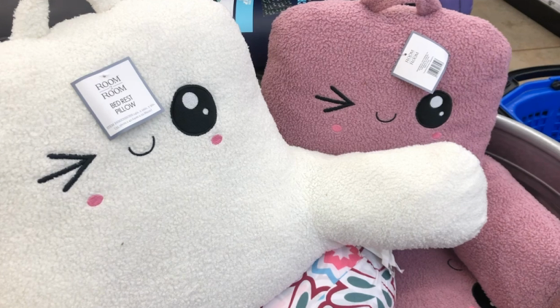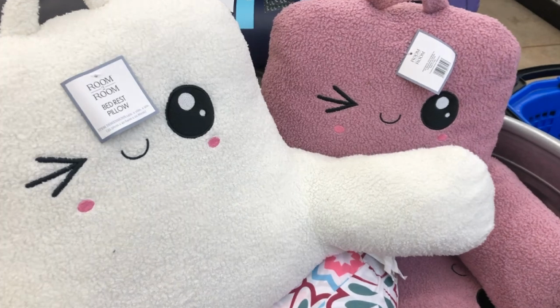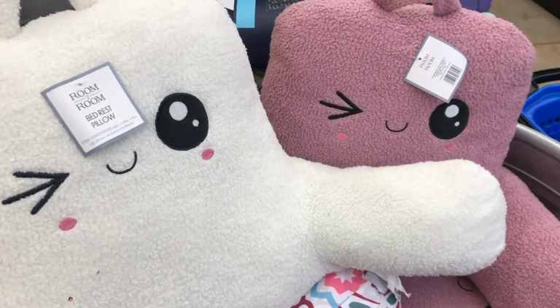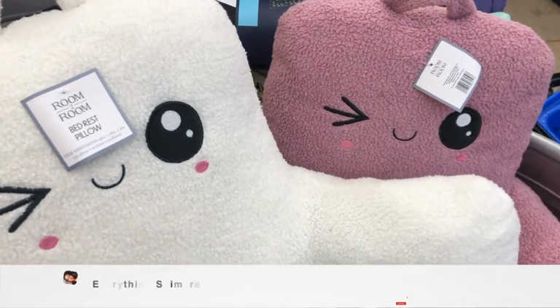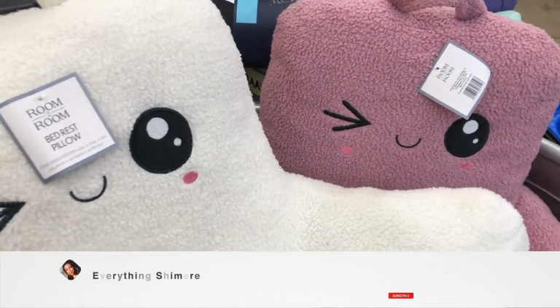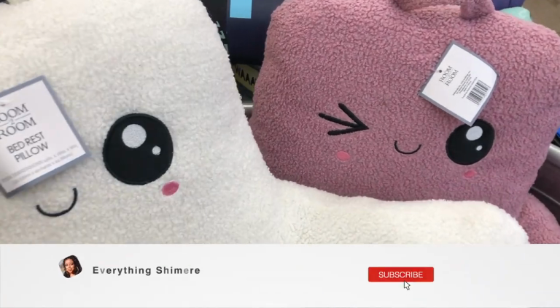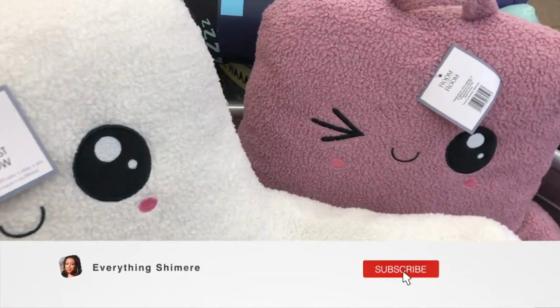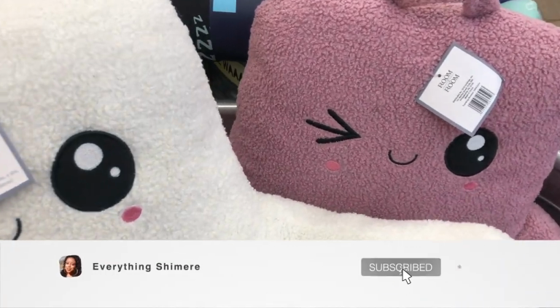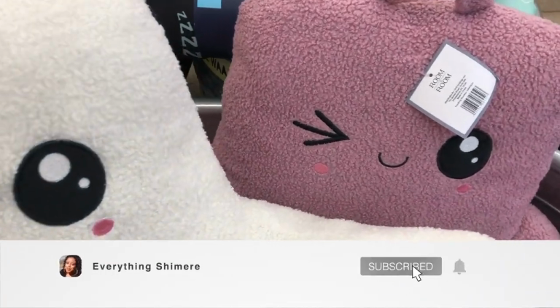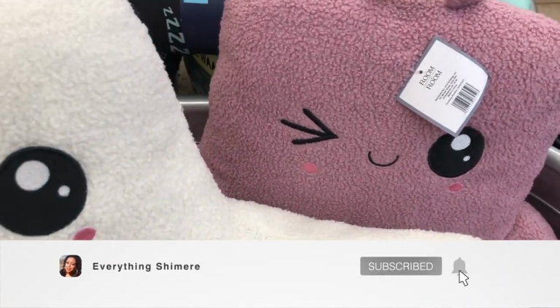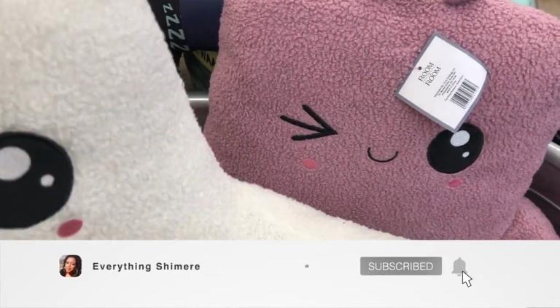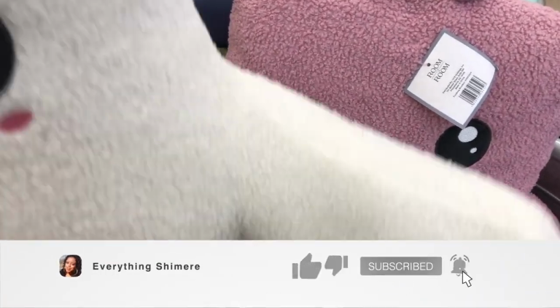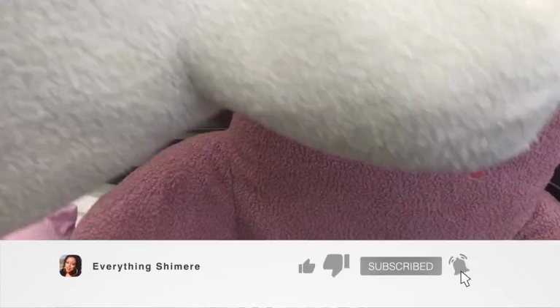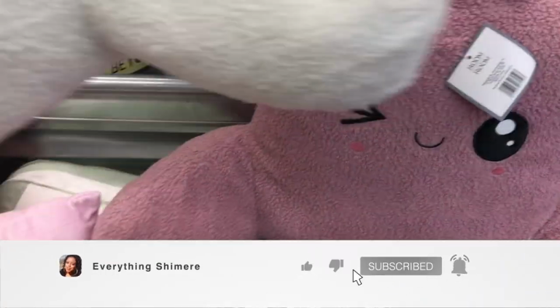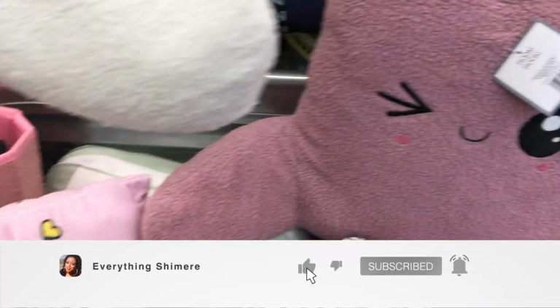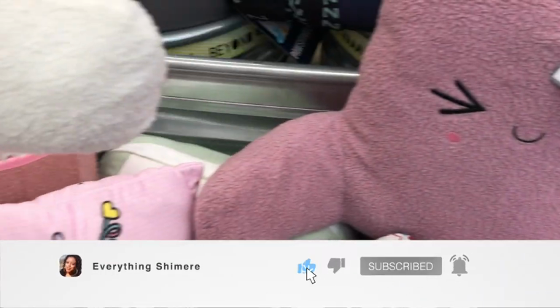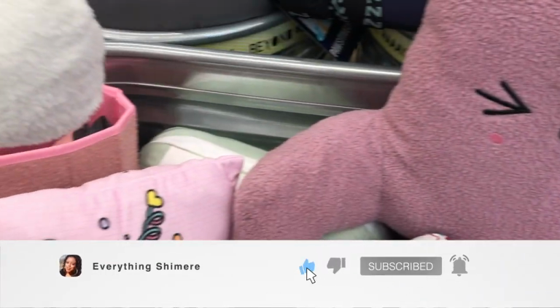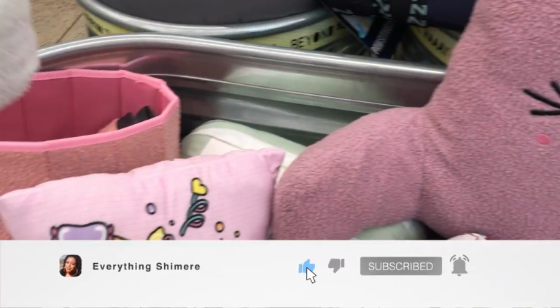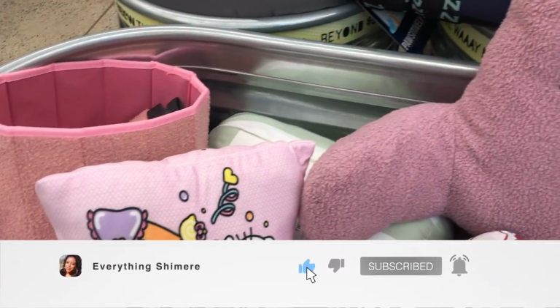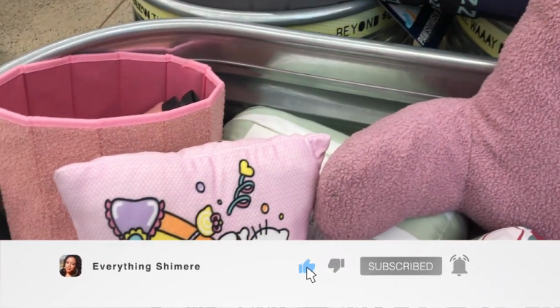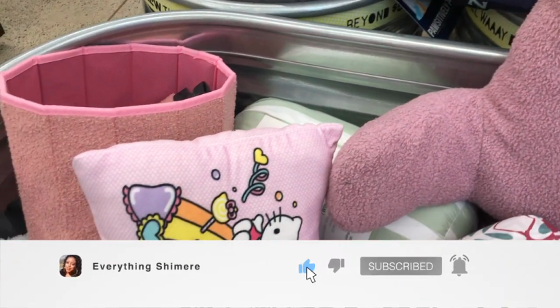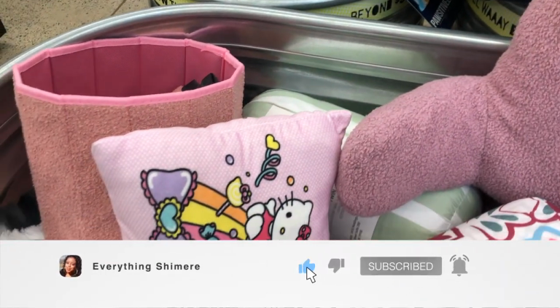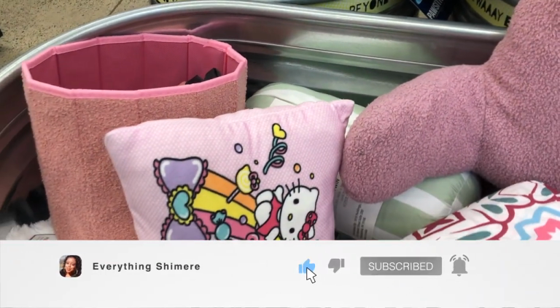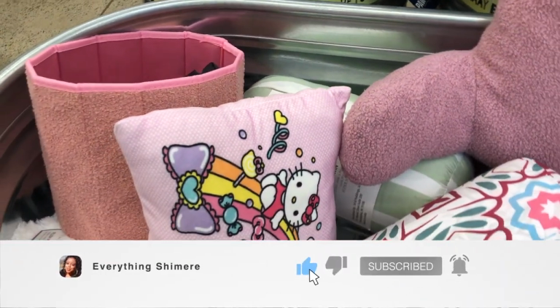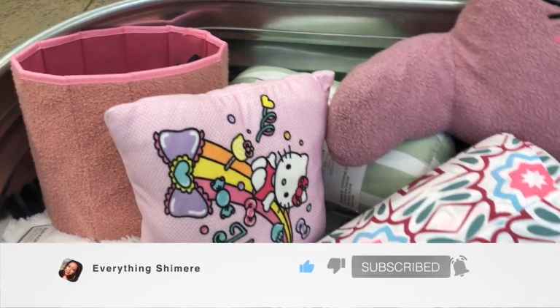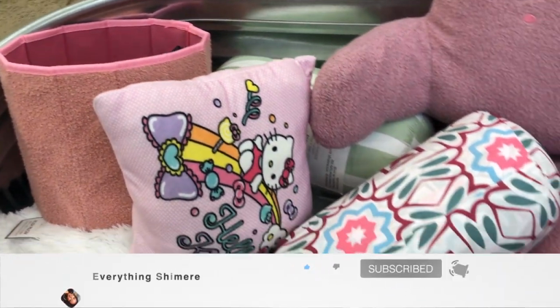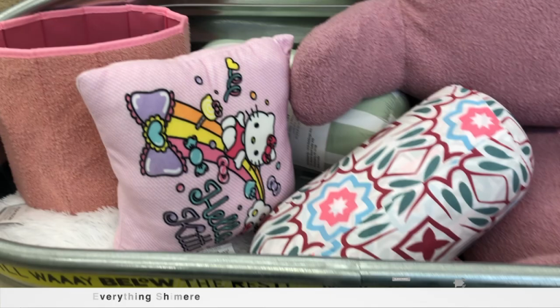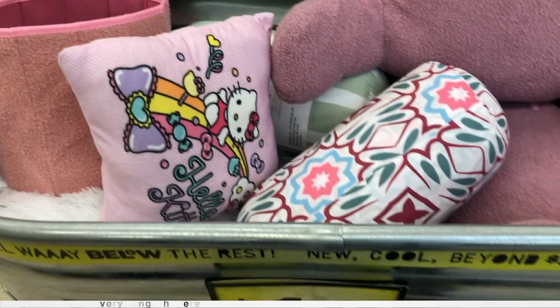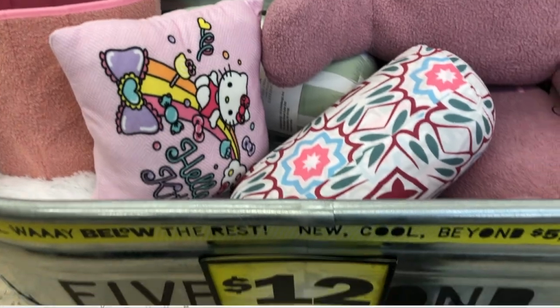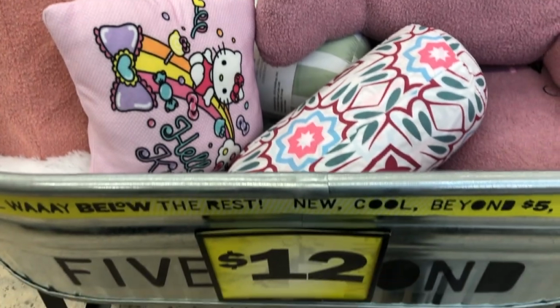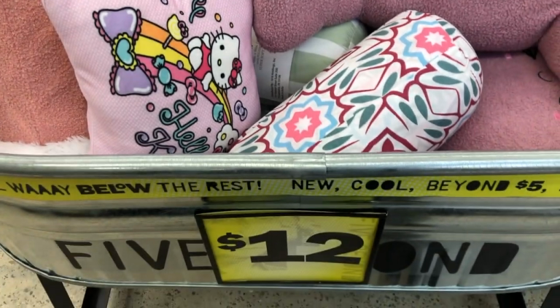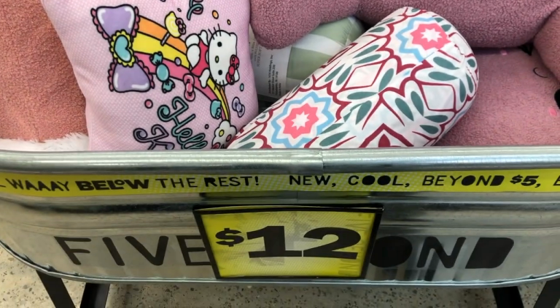Hey guys, what's up? Welcome back to my channel. If you're new here, I'm Shamir, and if you're a returning subscriber, thanks for joining me again today.